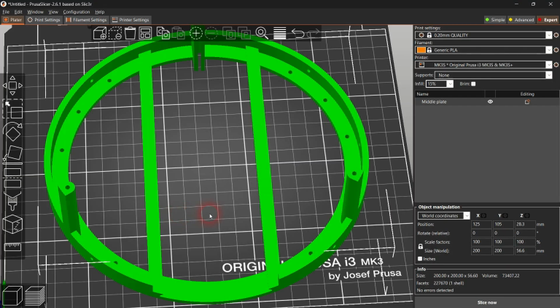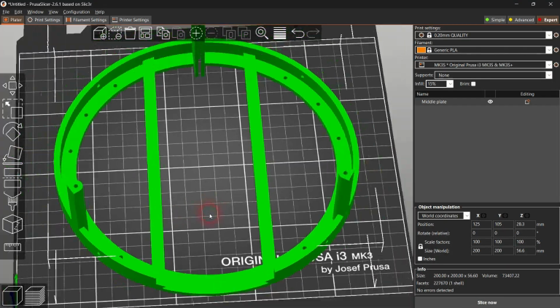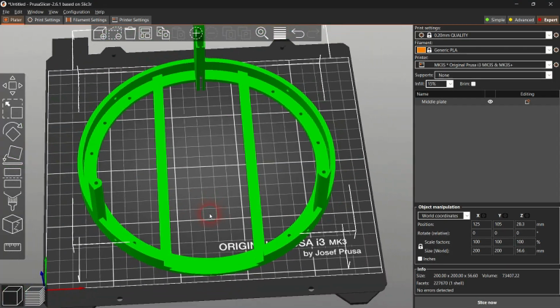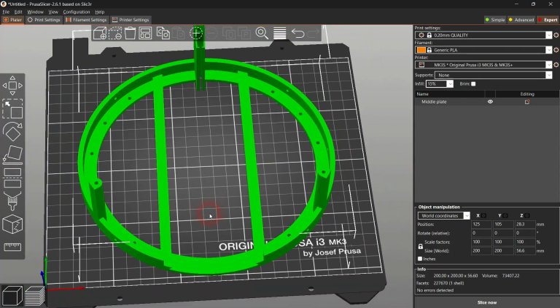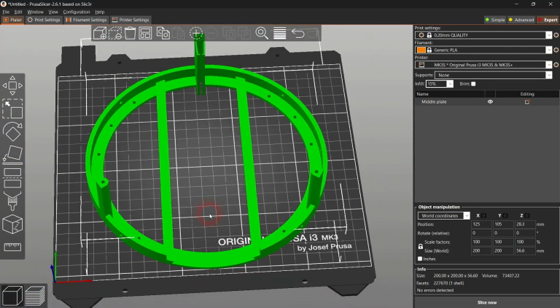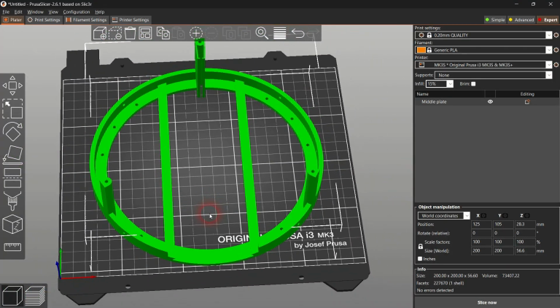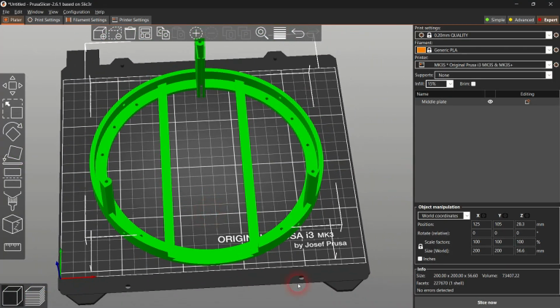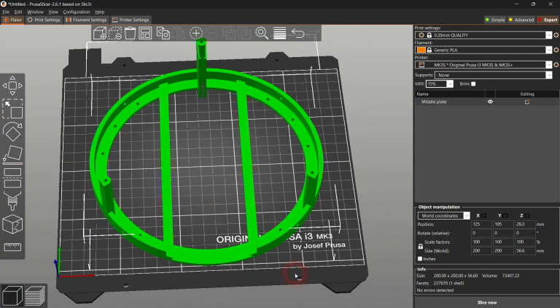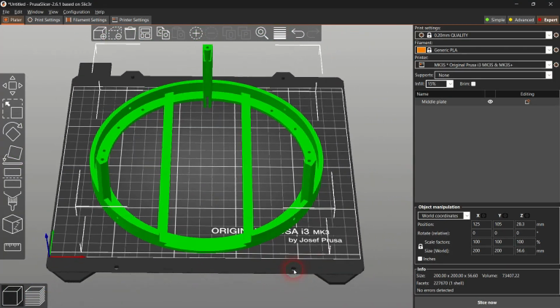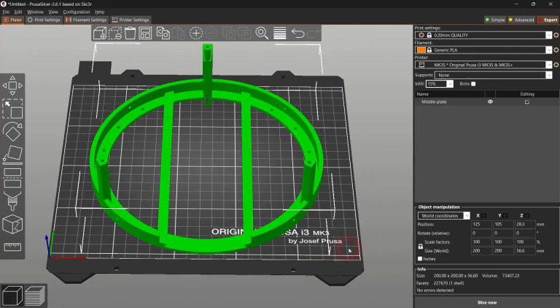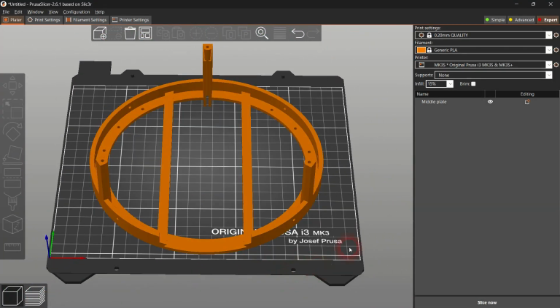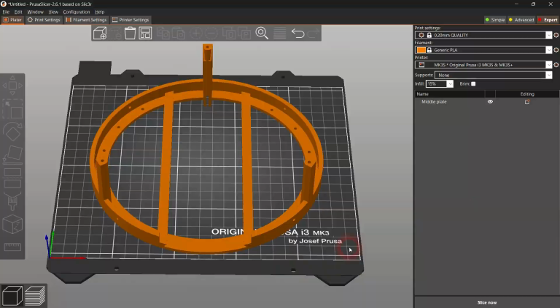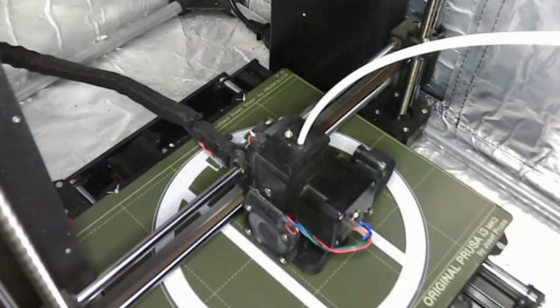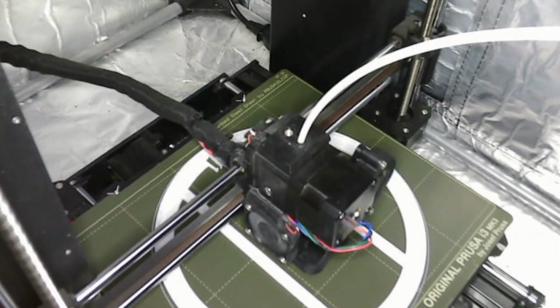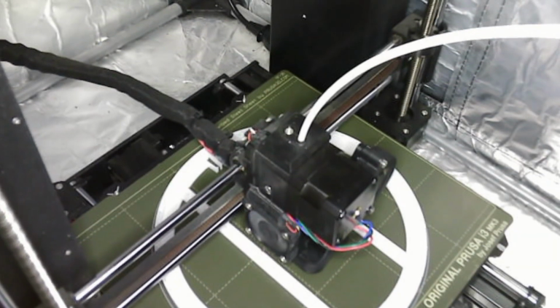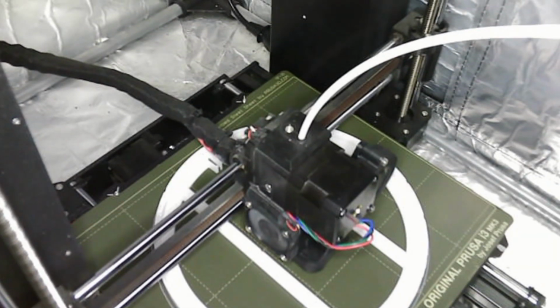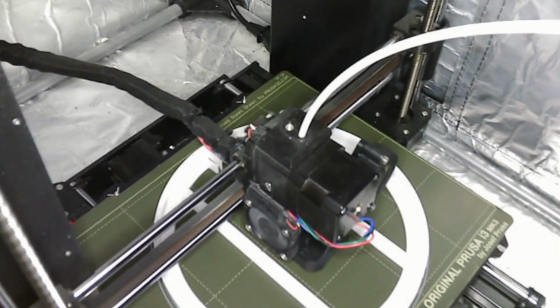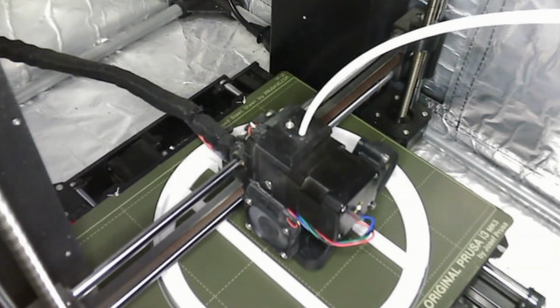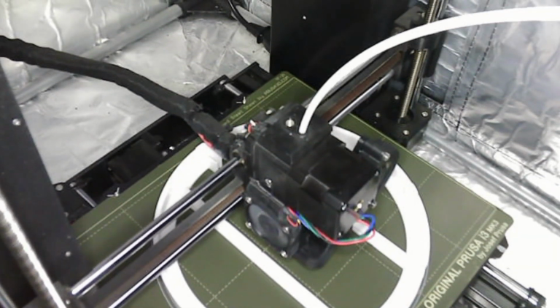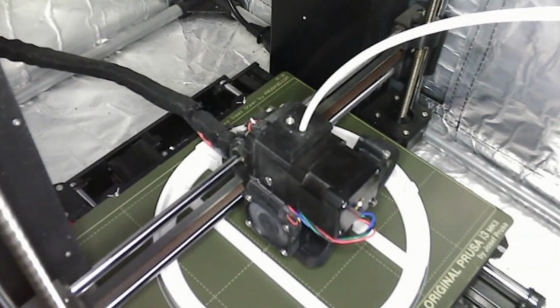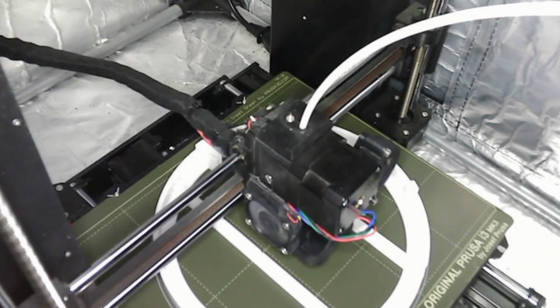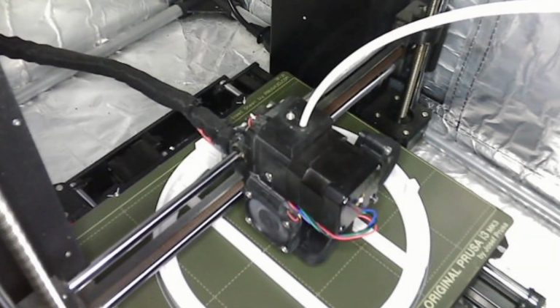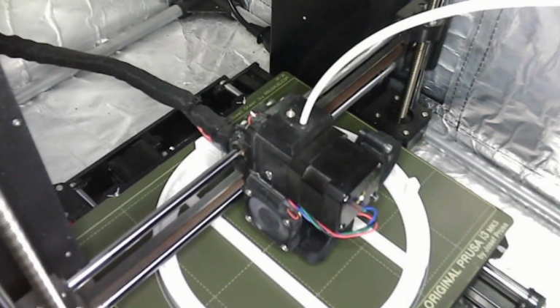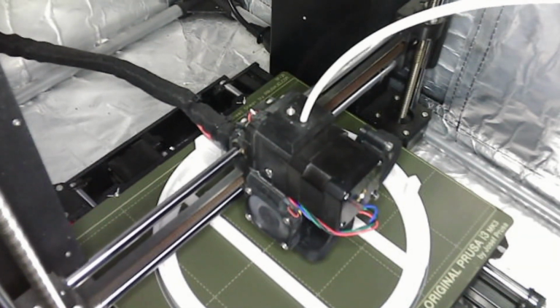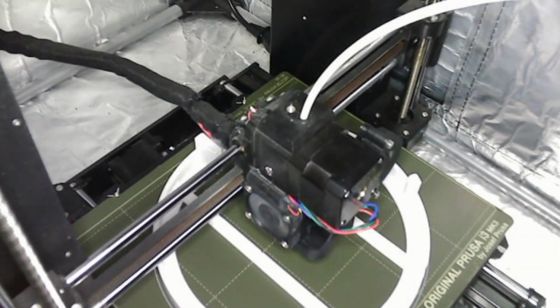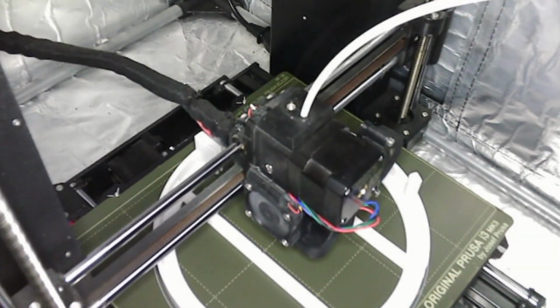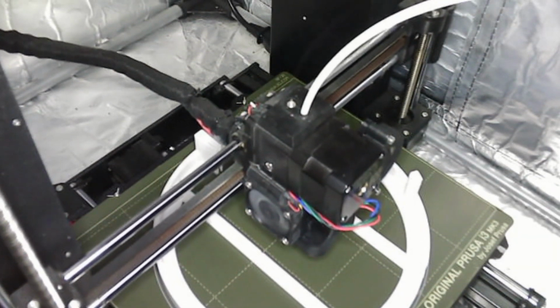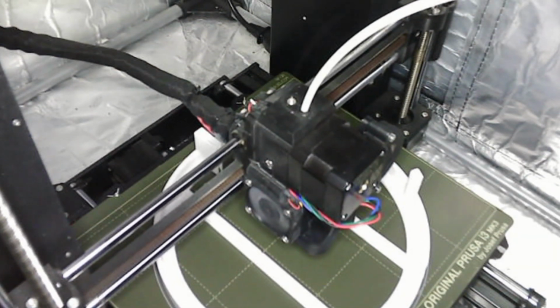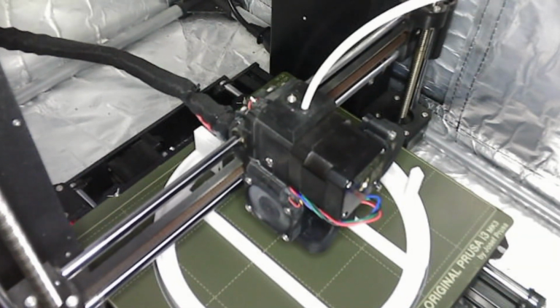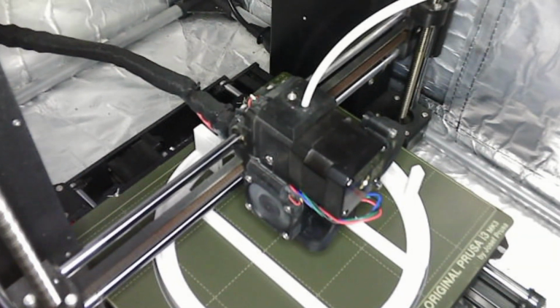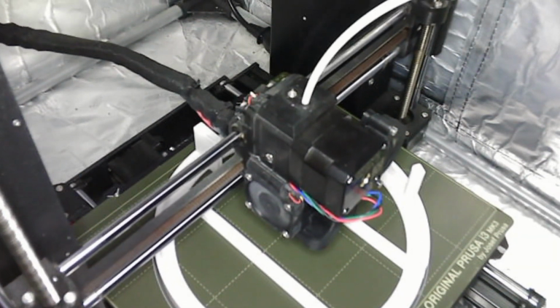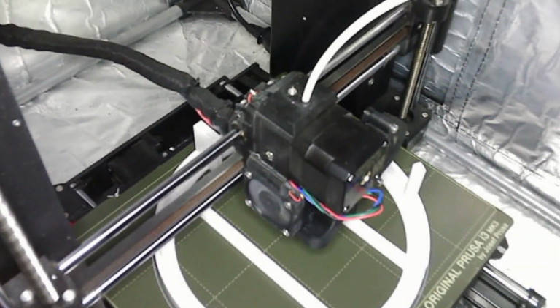The middle plate is pretty straightforward. Slice it and print it using the default settings.